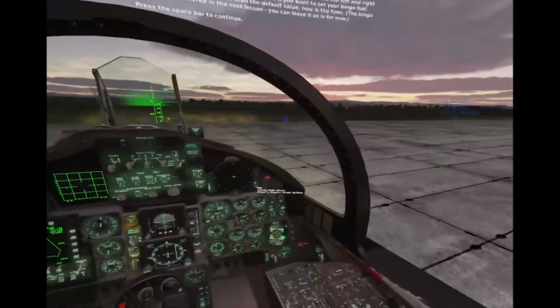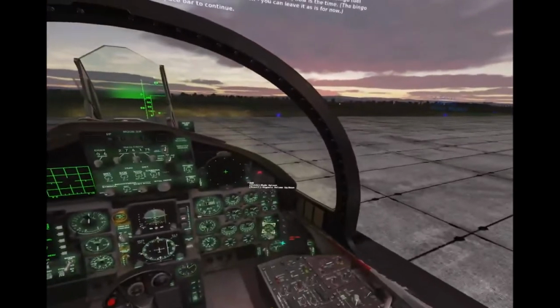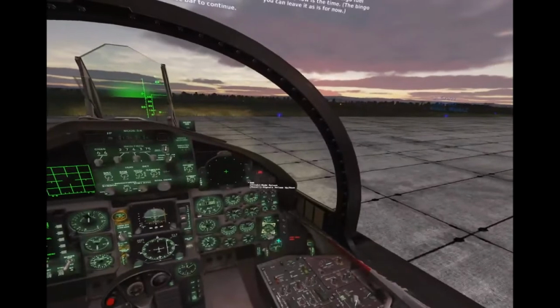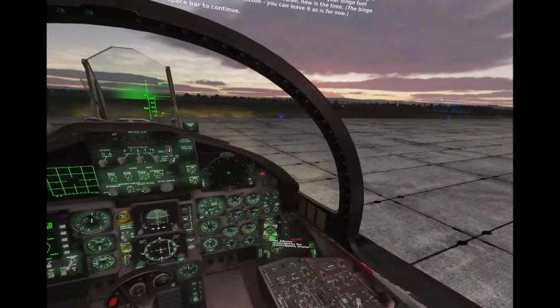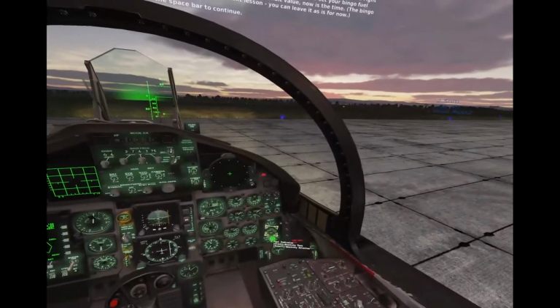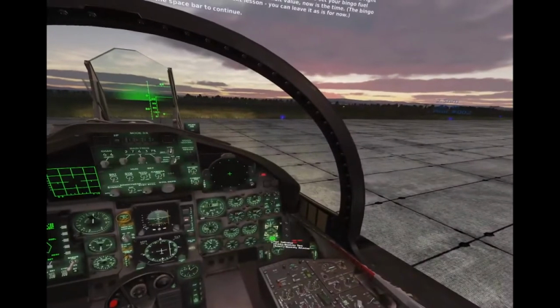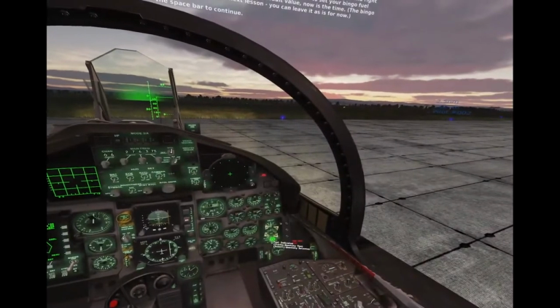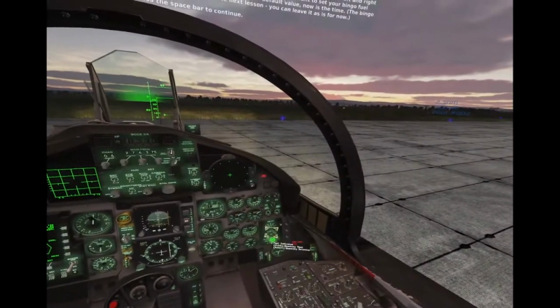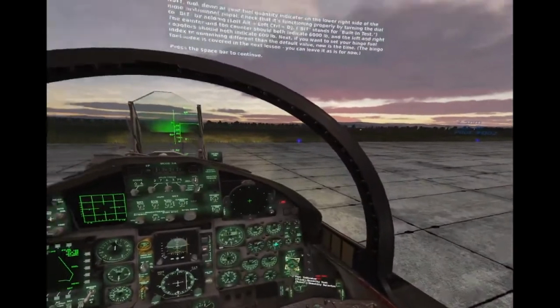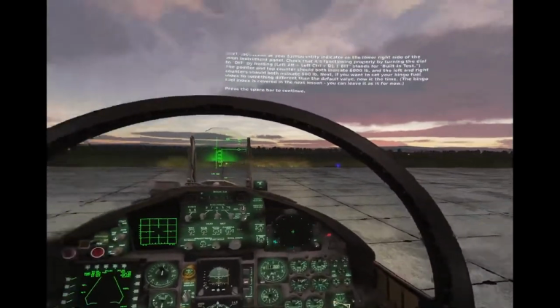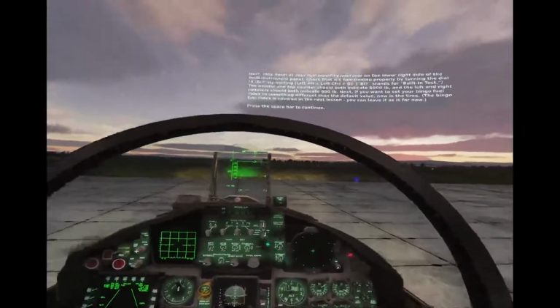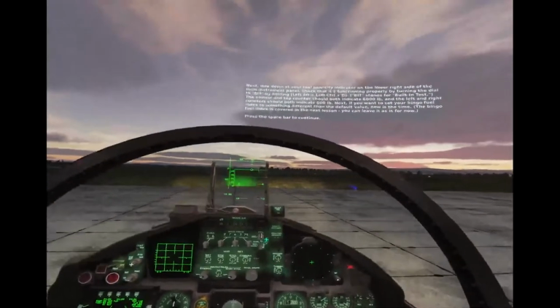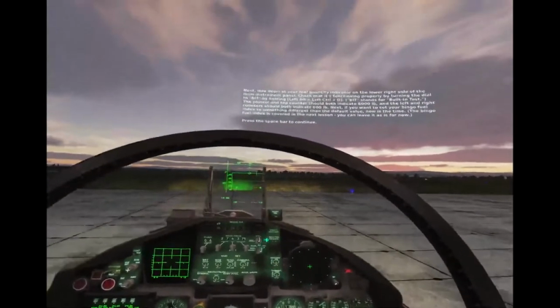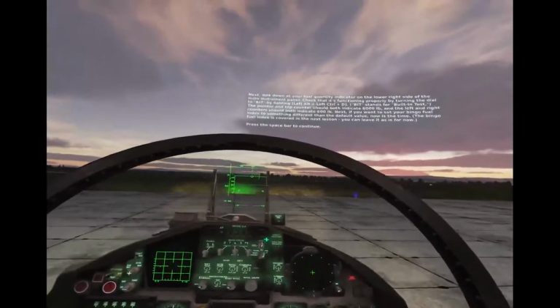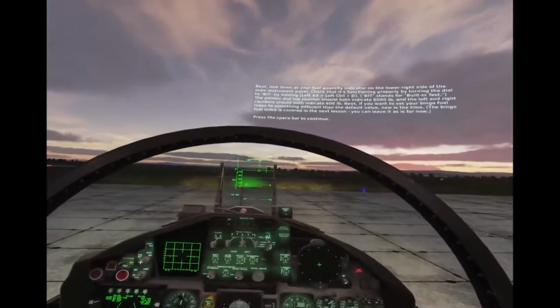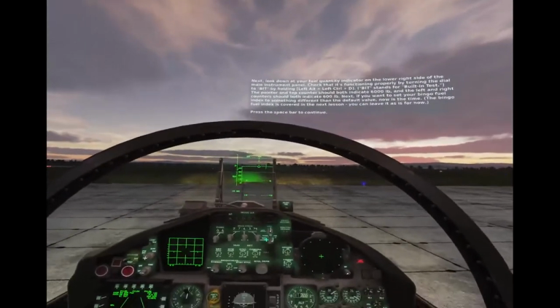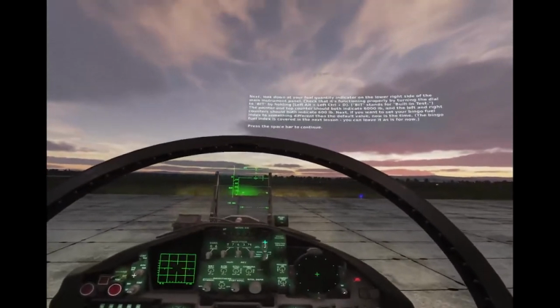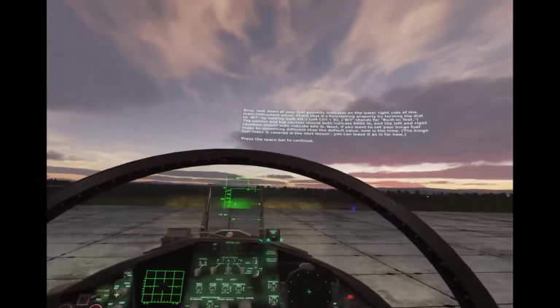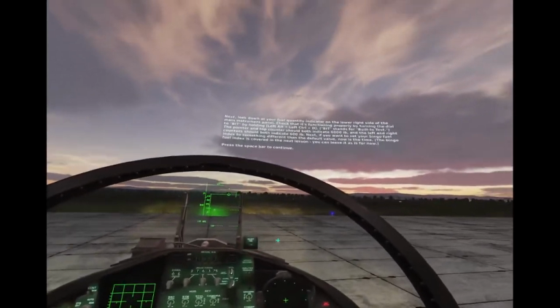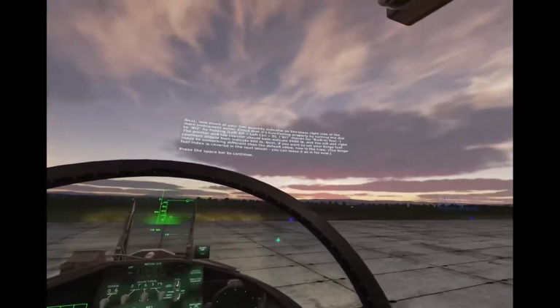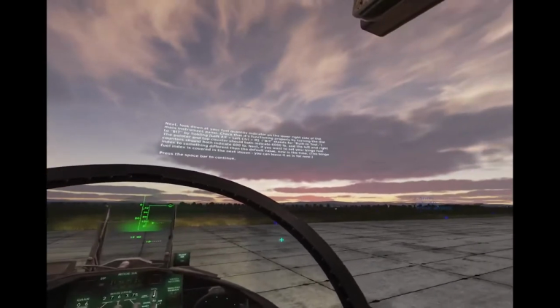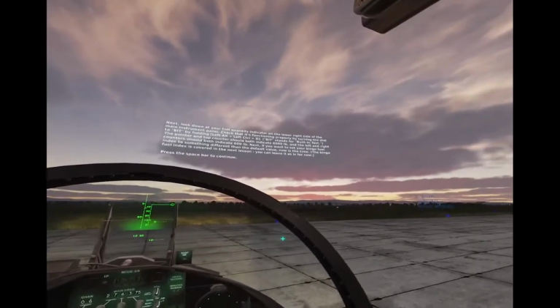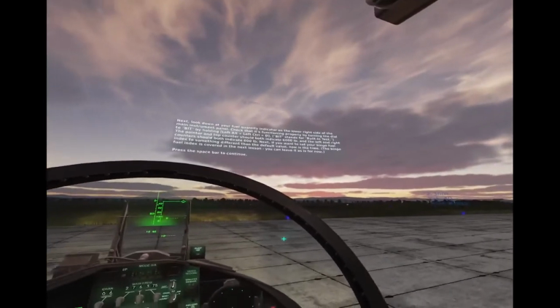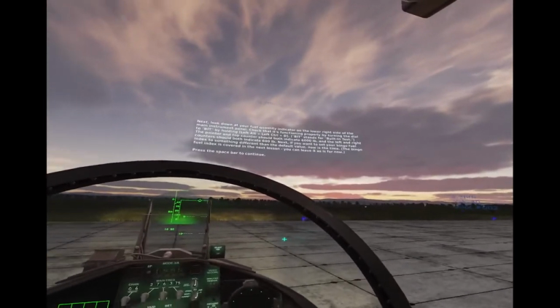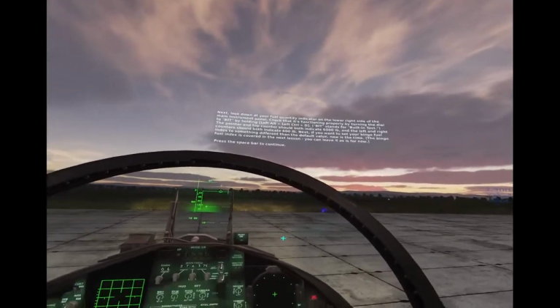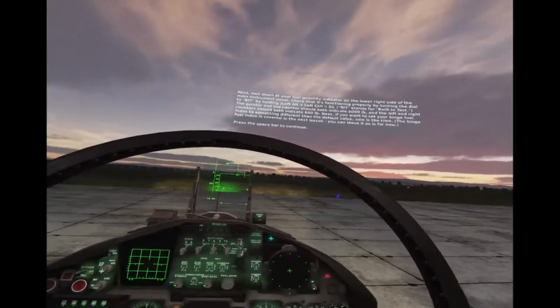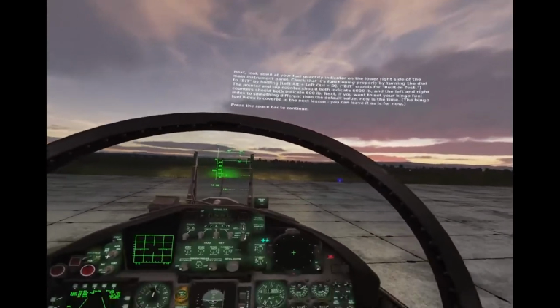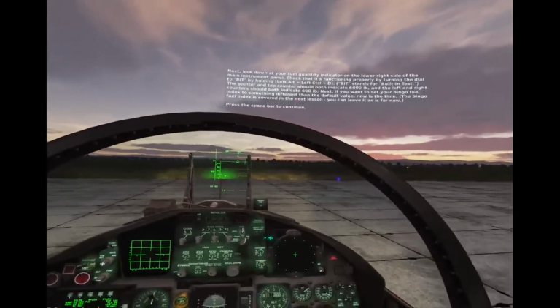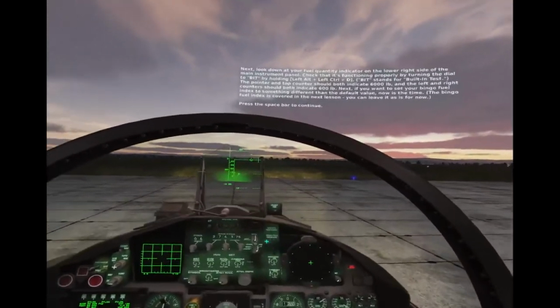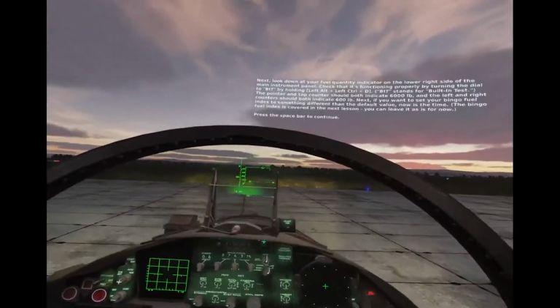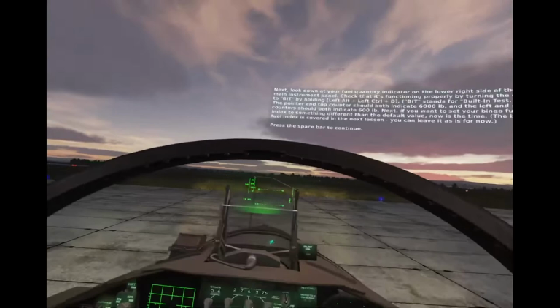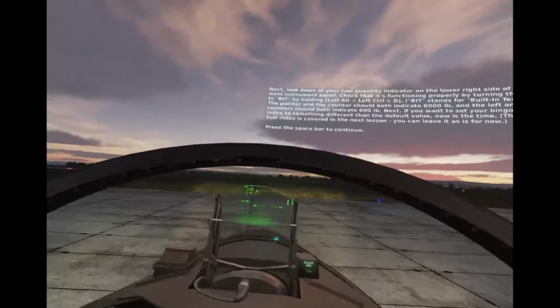The top counters should both indicate 6,000 pounds, and the left and right counters should both indicate 600 pounds.